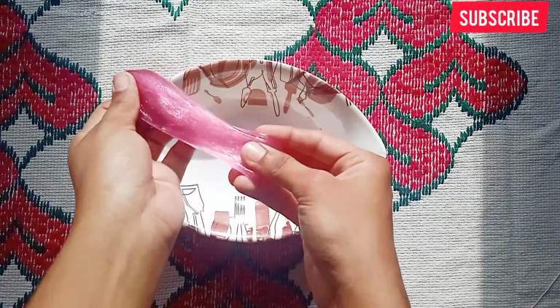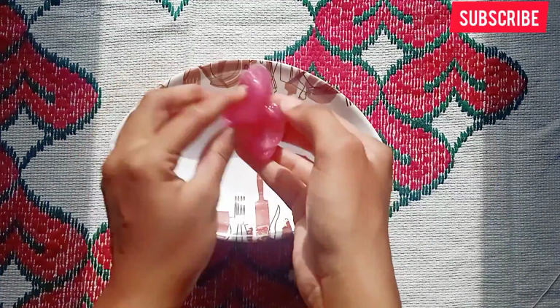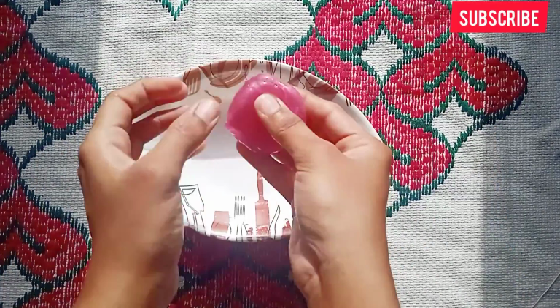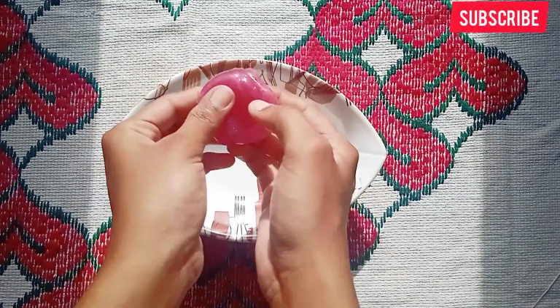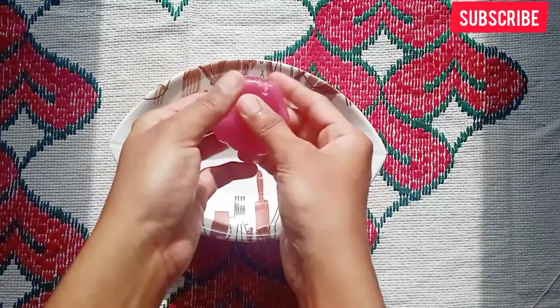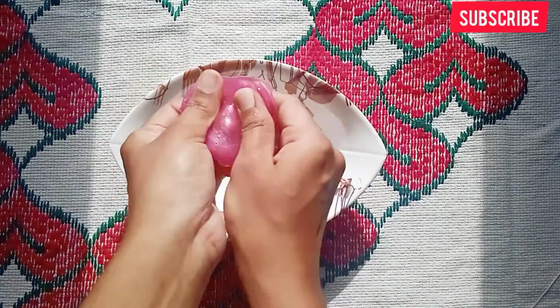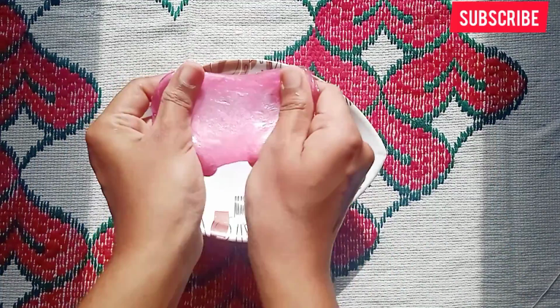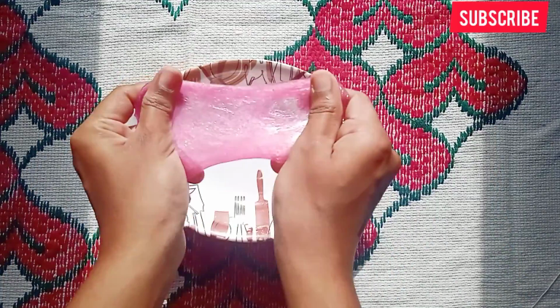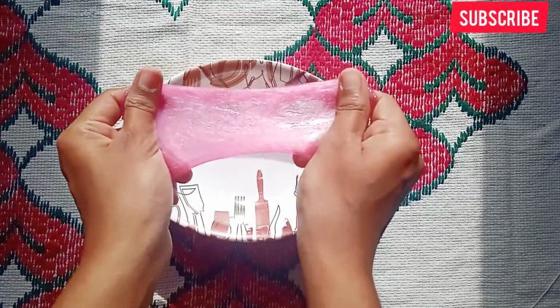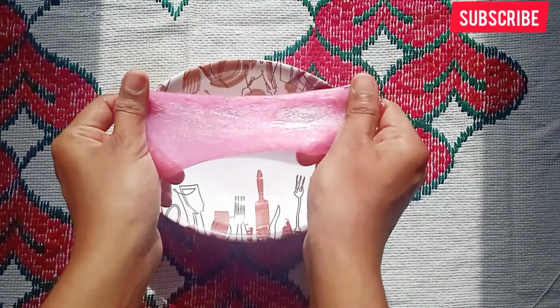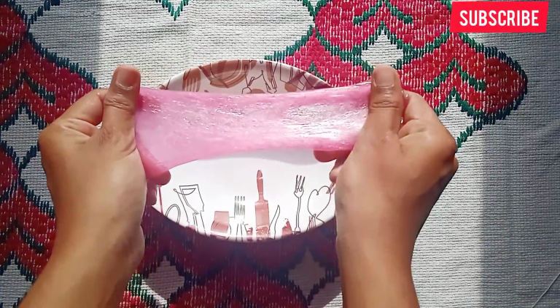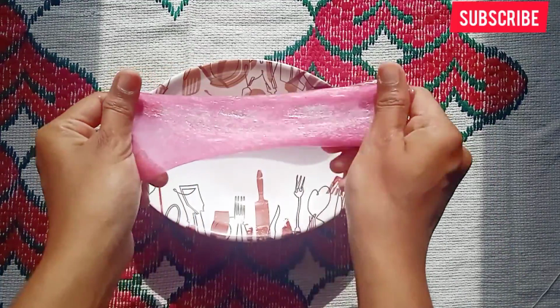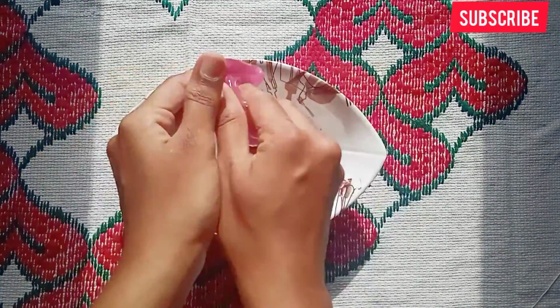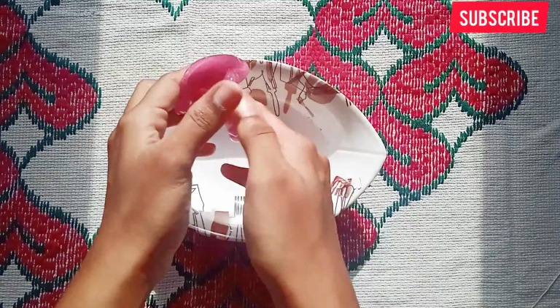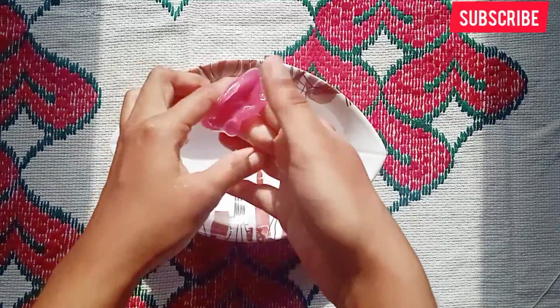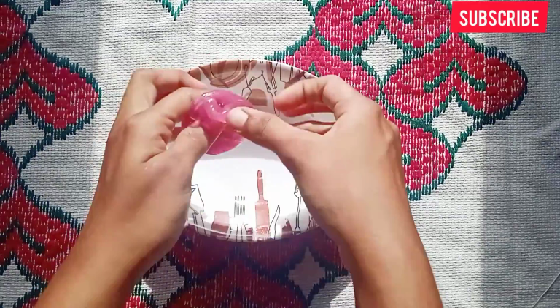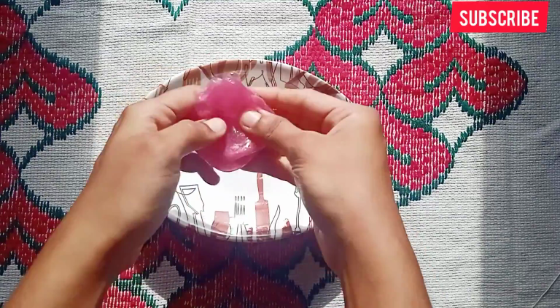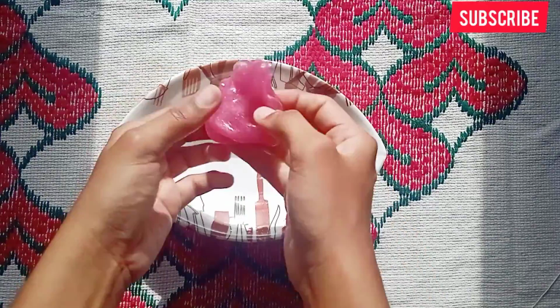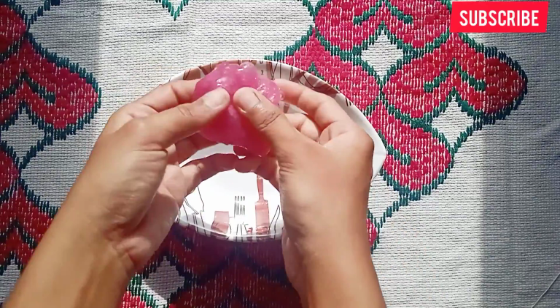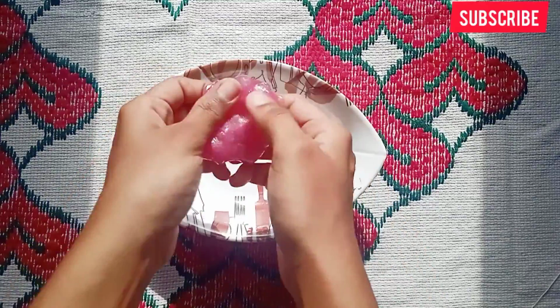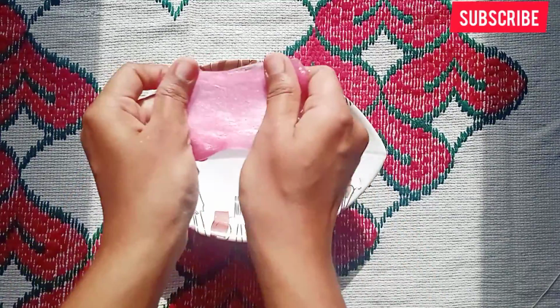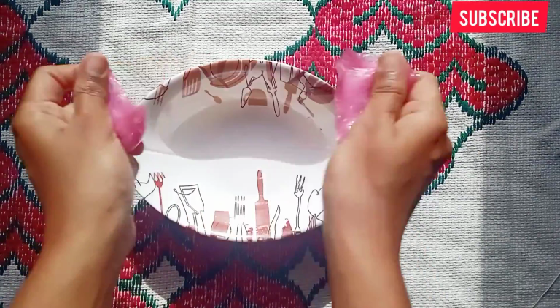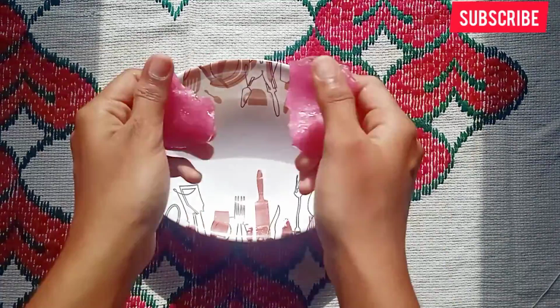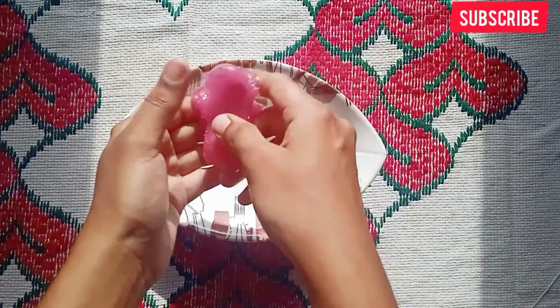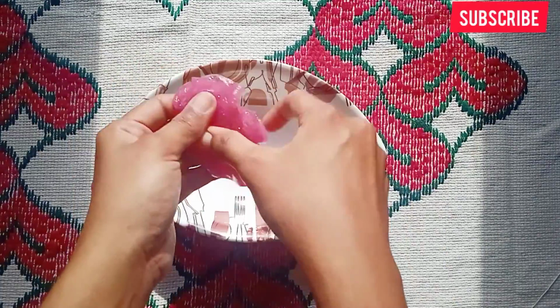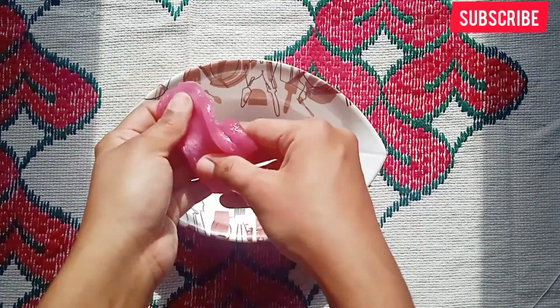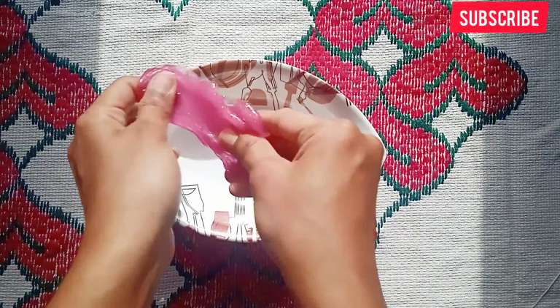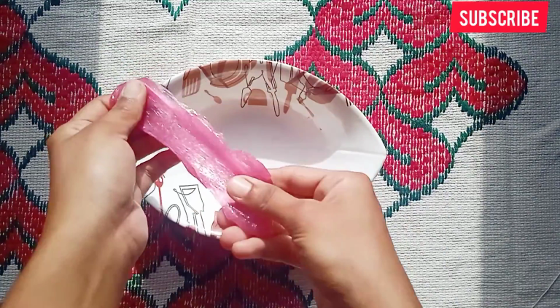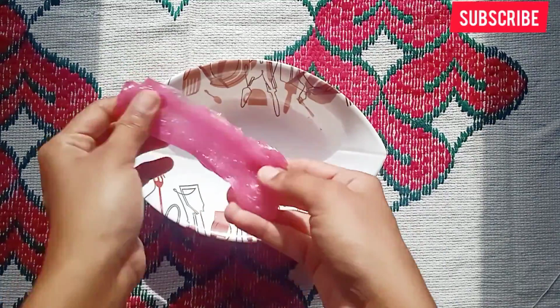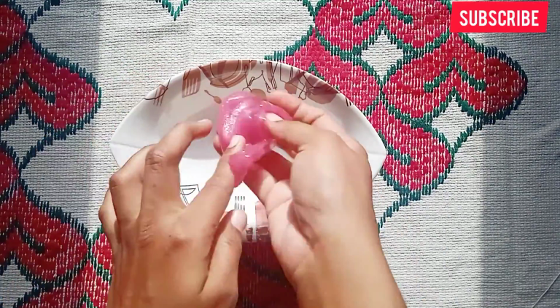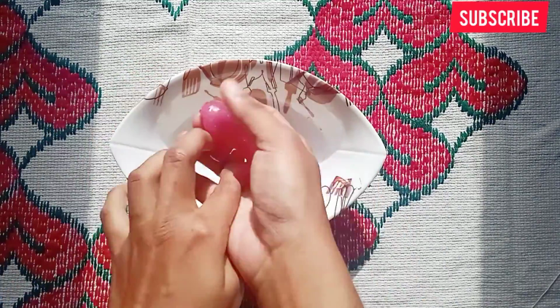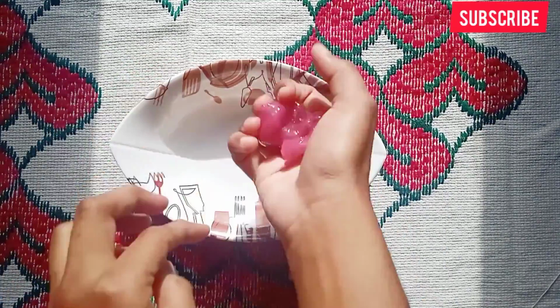Our slime is ready. This is a pink color crystal slime. We will add salt in this way.